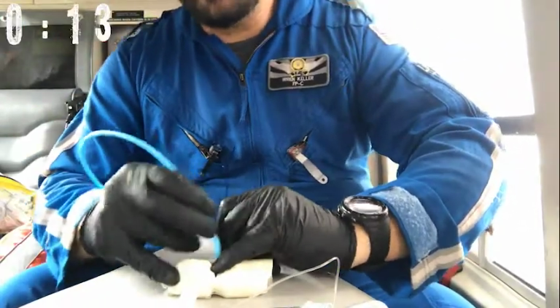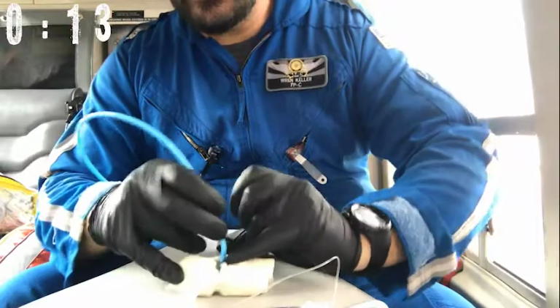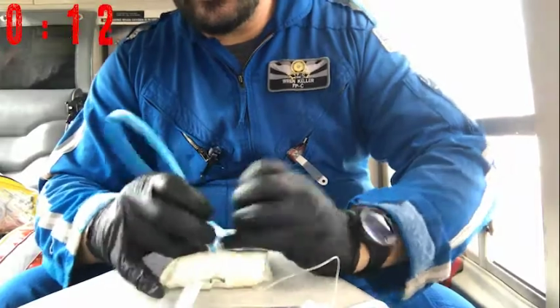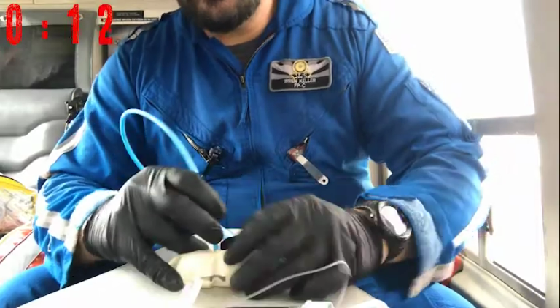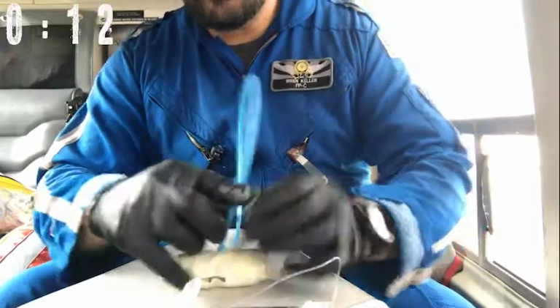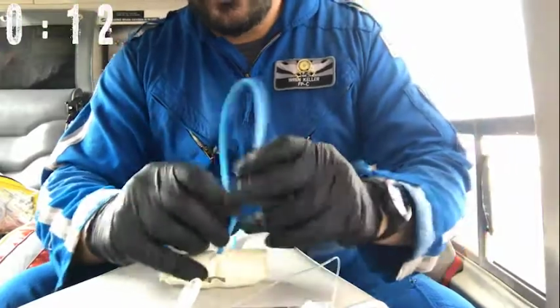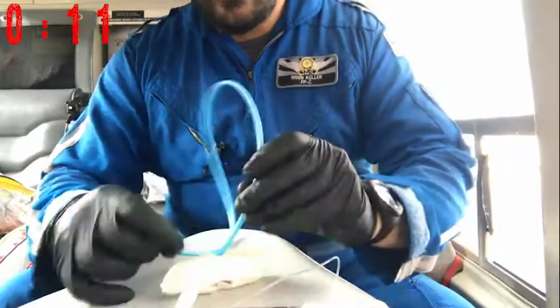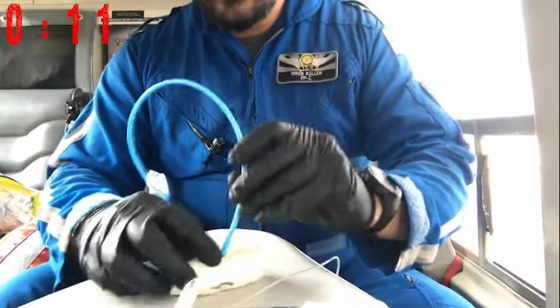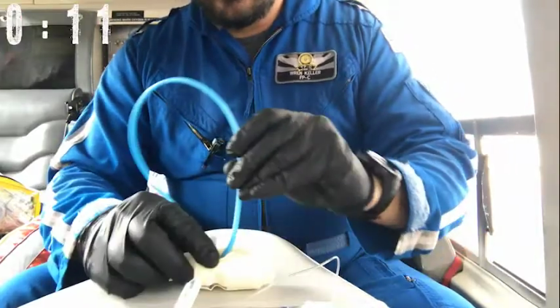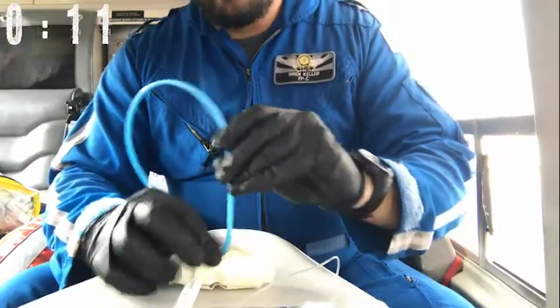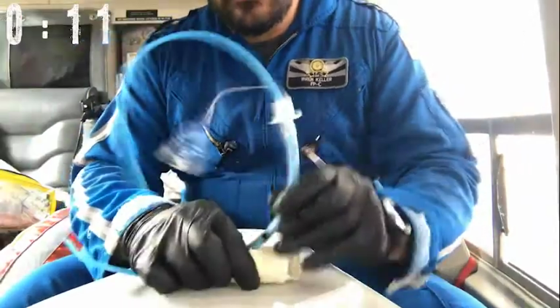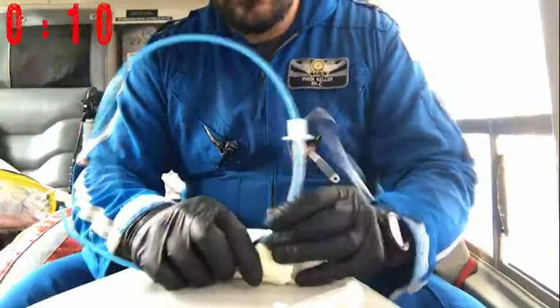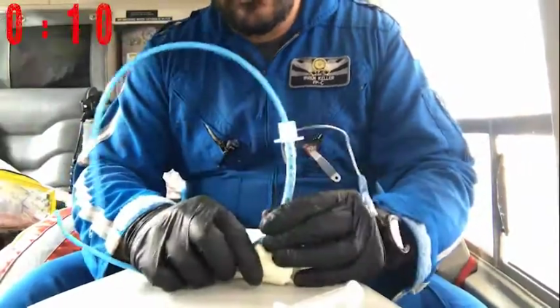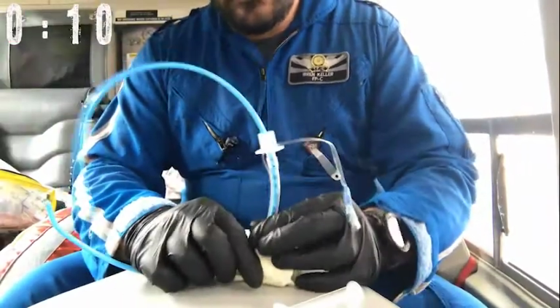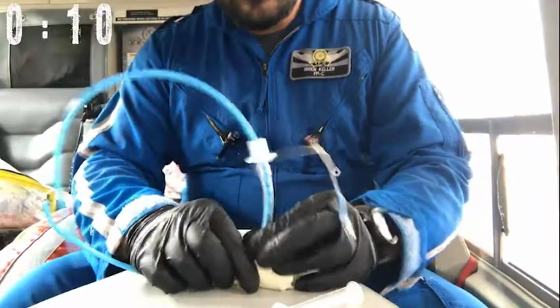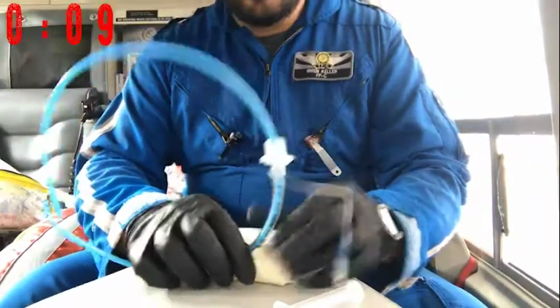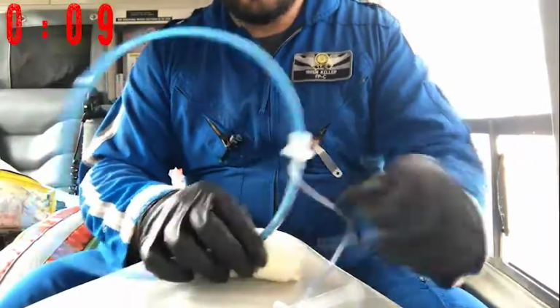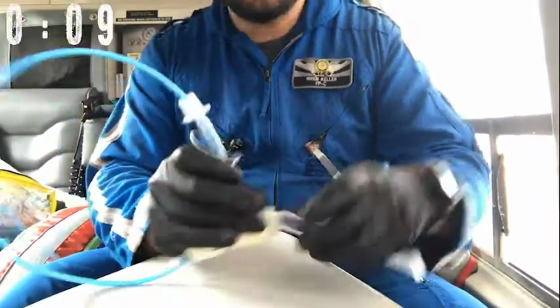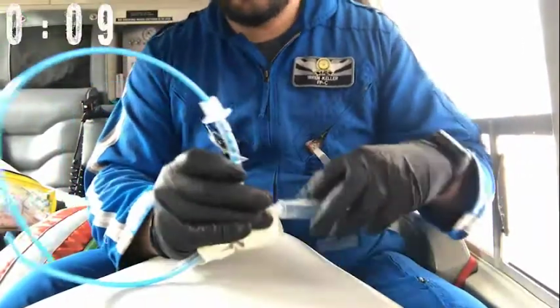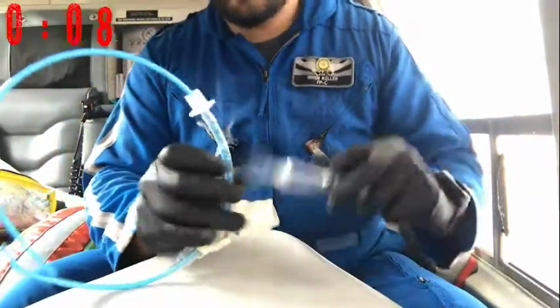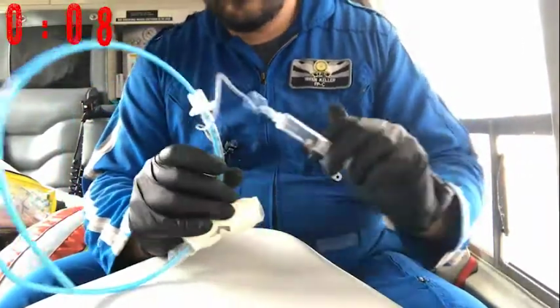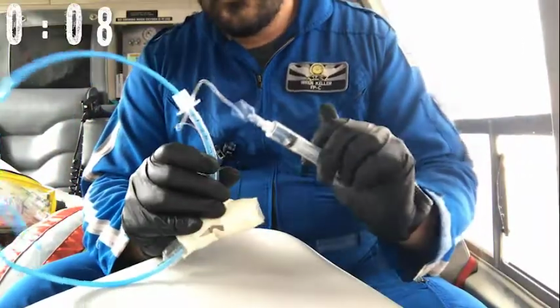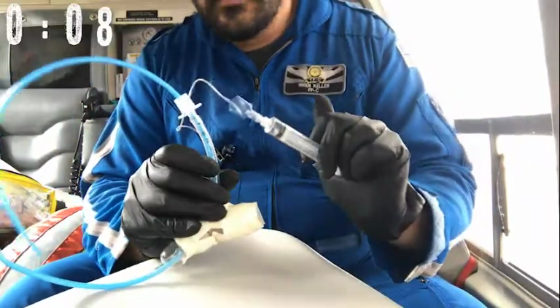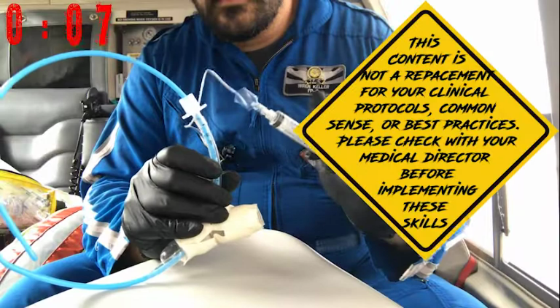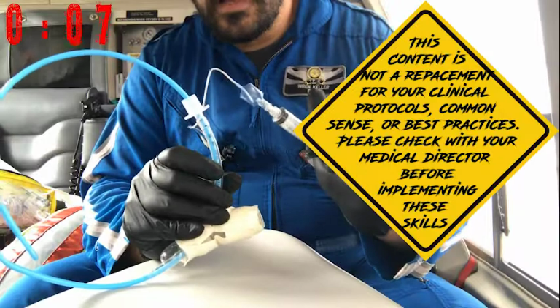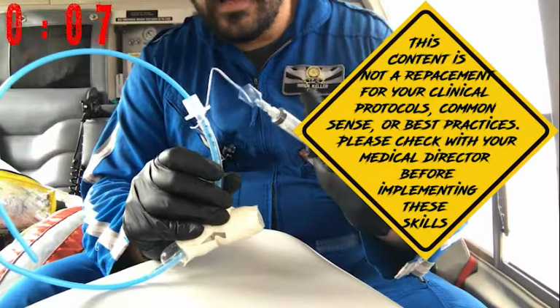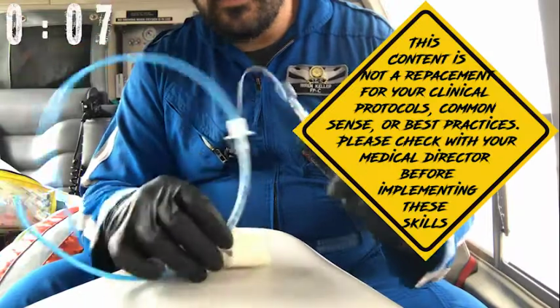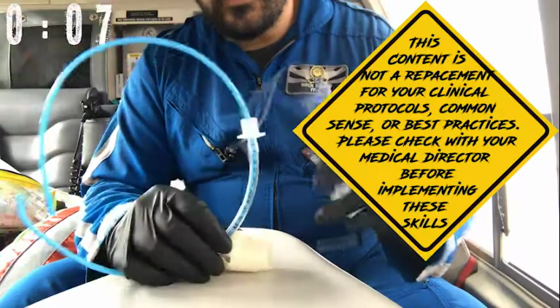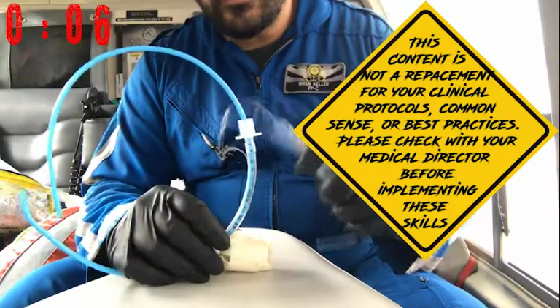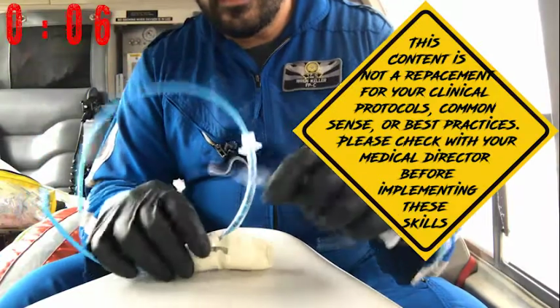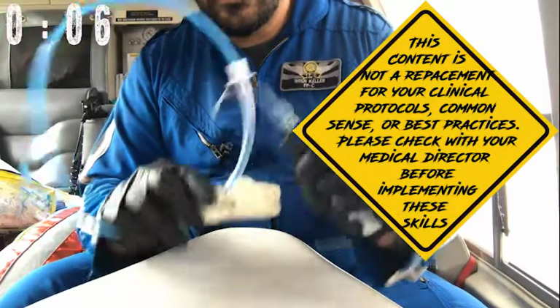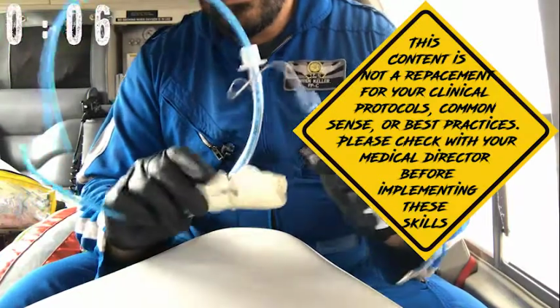Then slide your bougie in until you achieve hold-up. Be careful of your angle. Insert your ET tube. Inflate and ventilate.